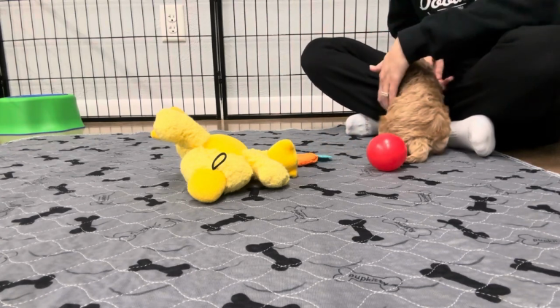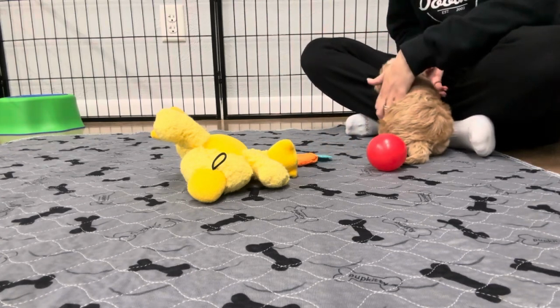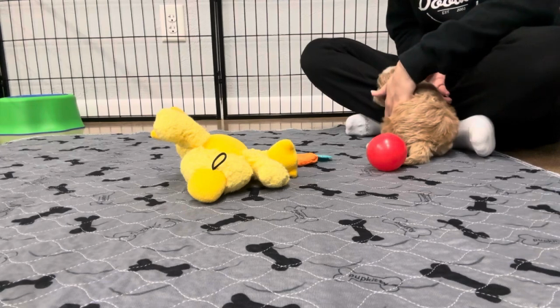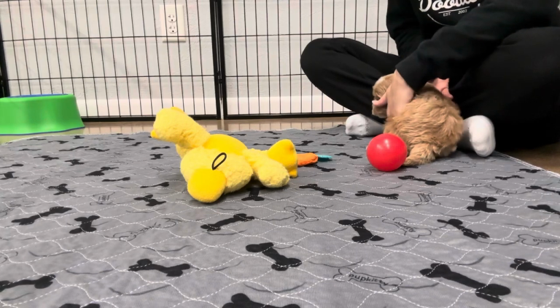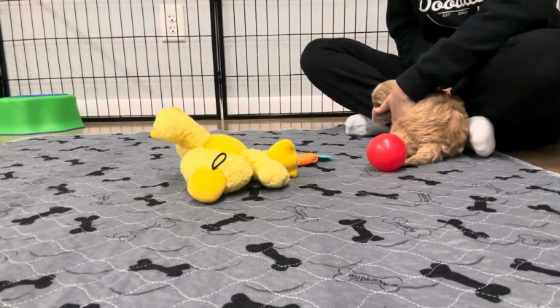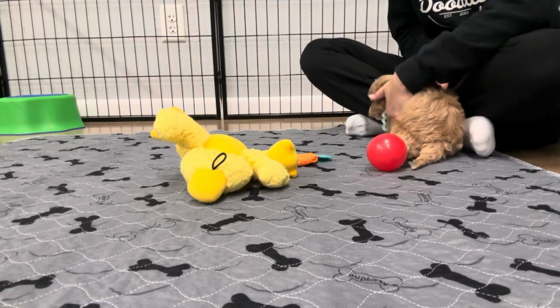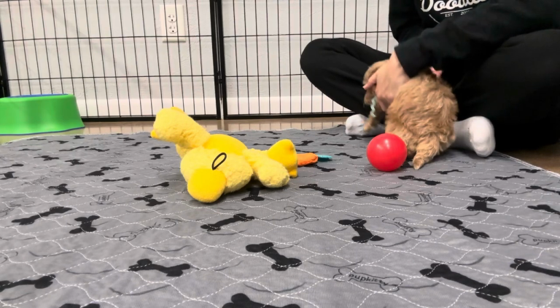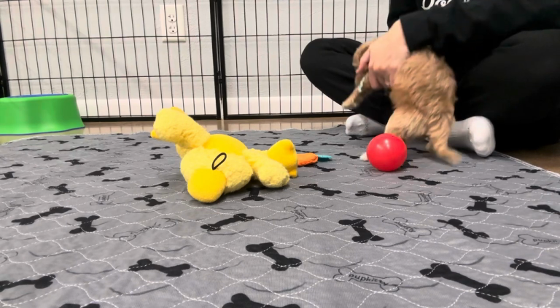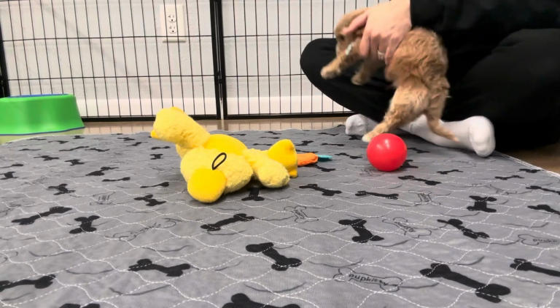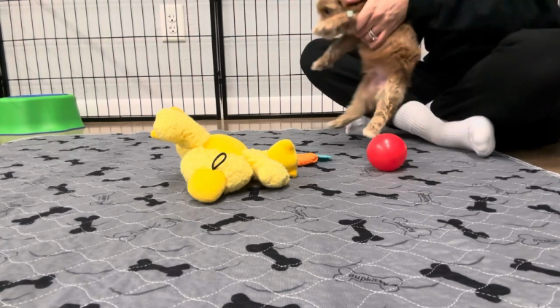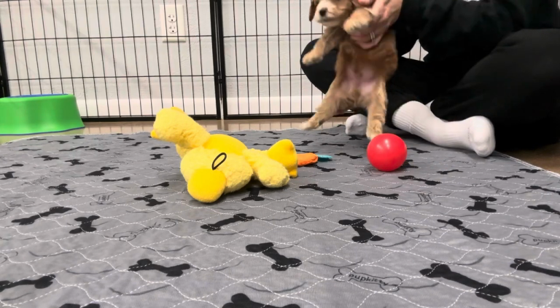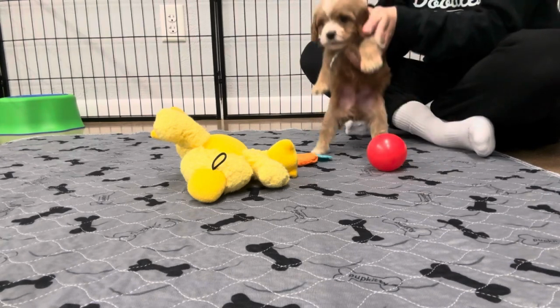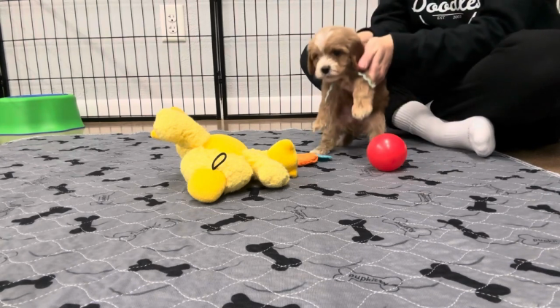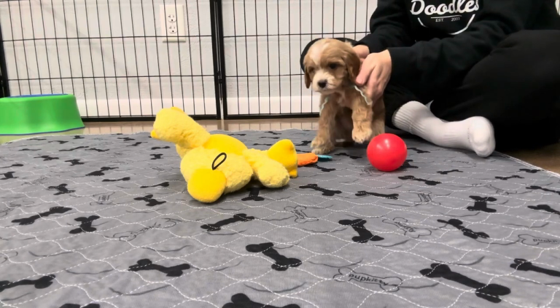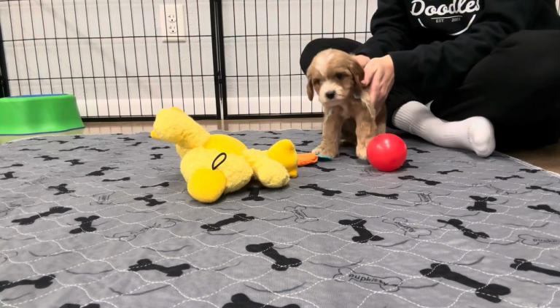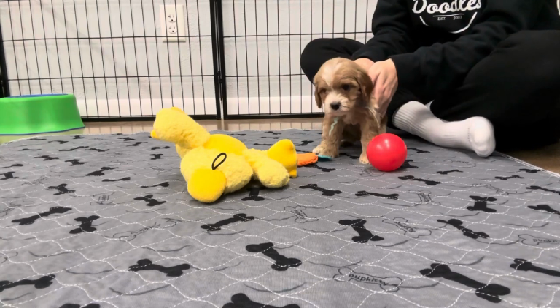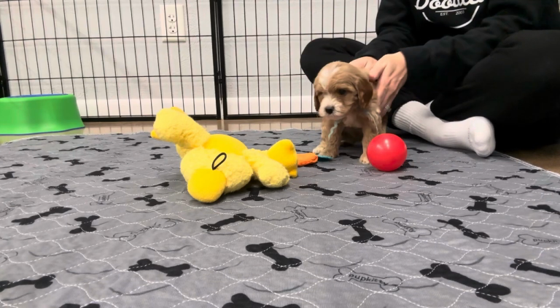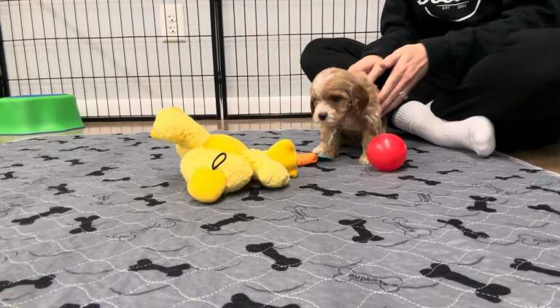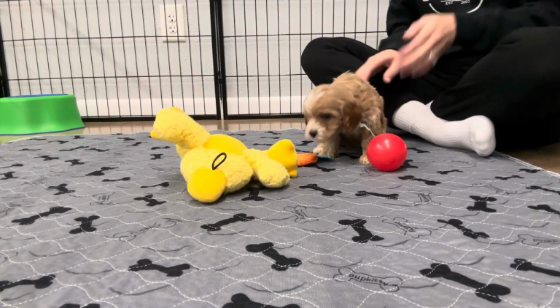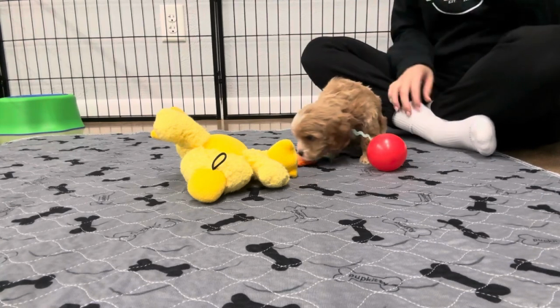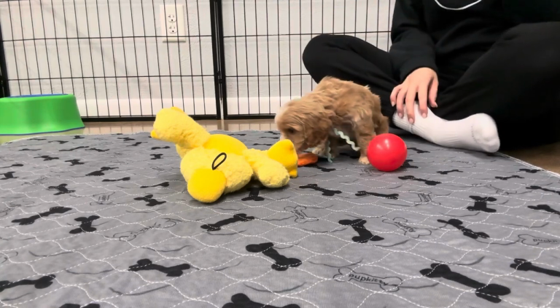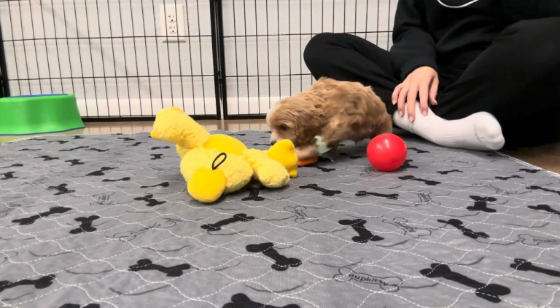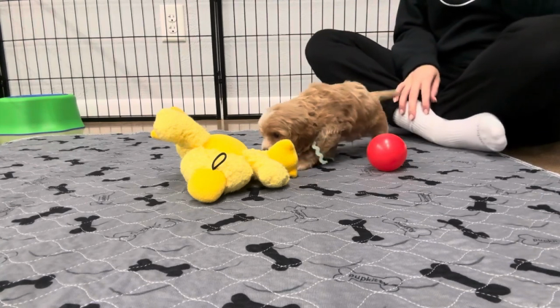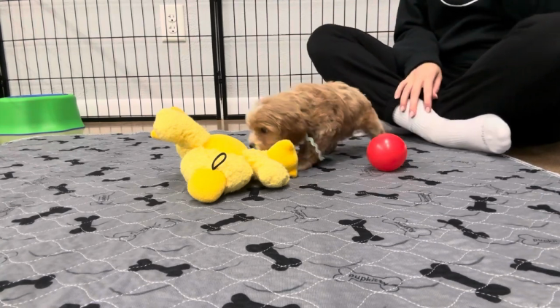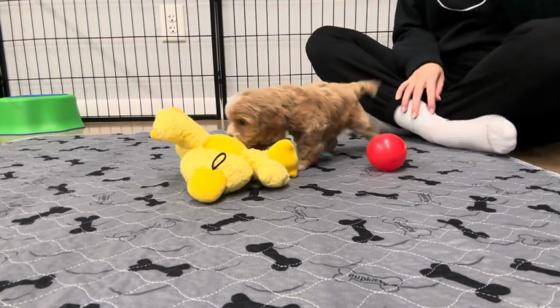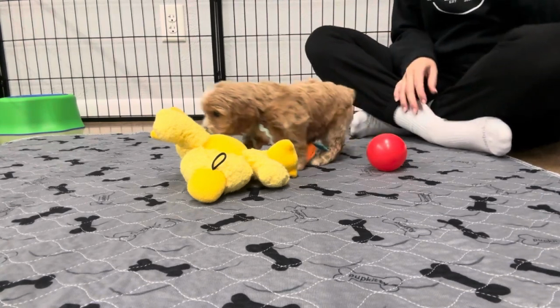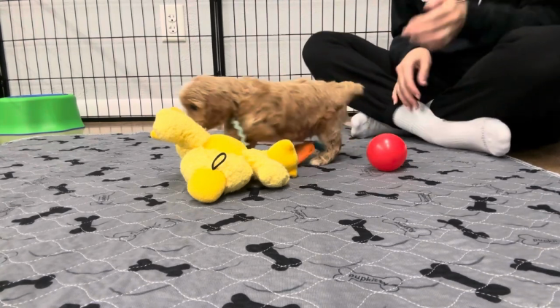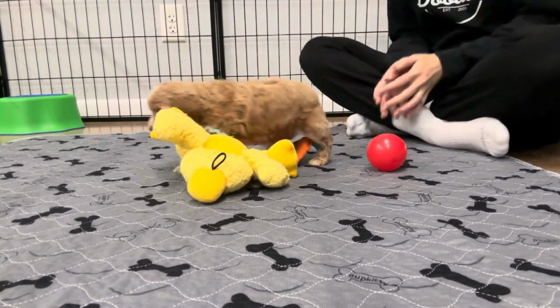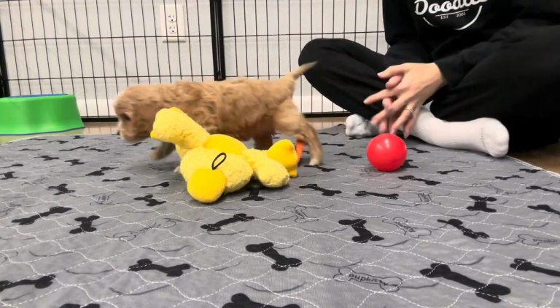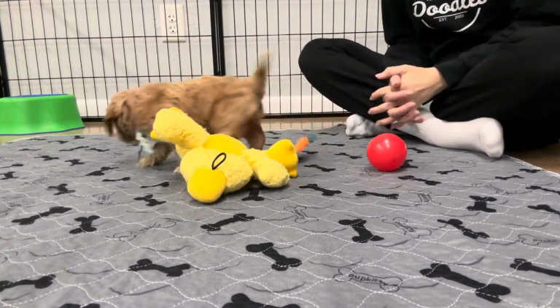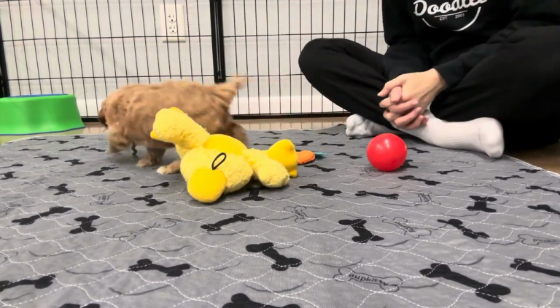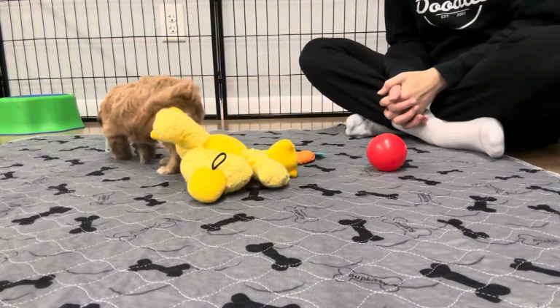He's one of the larger ones in the litter, so probably closer to 15 pounds.